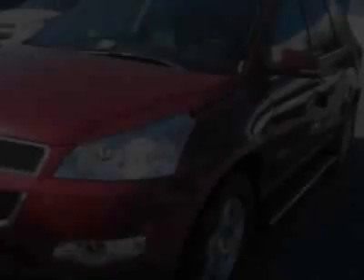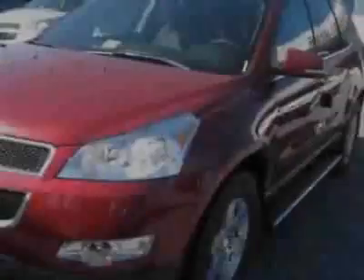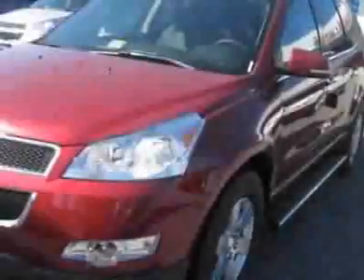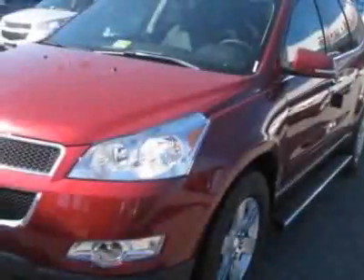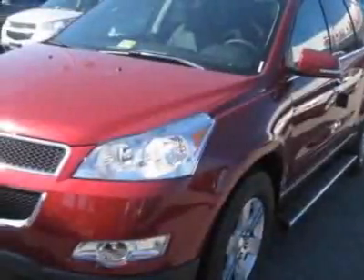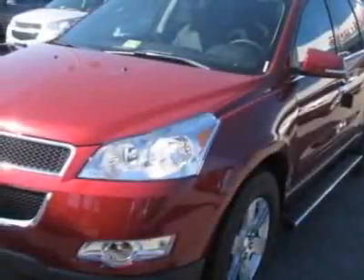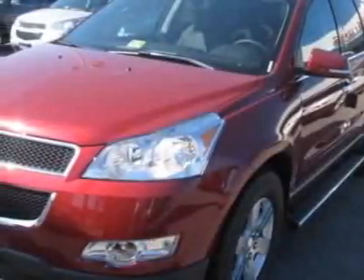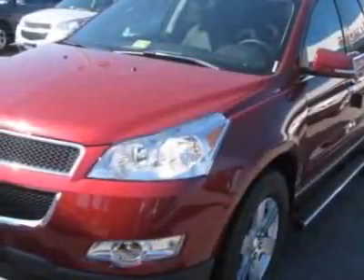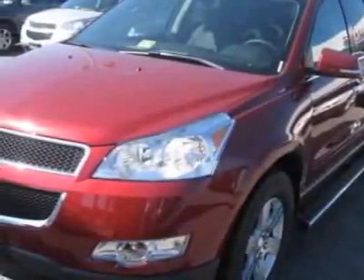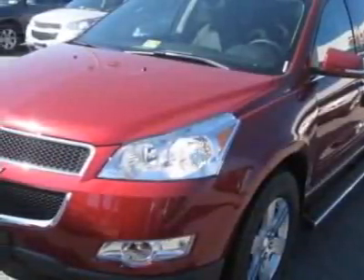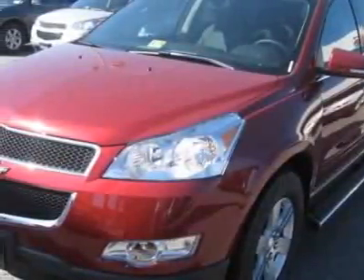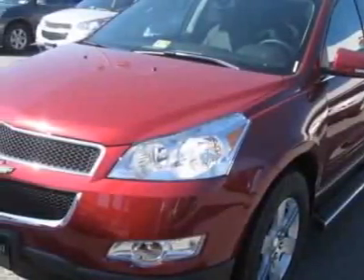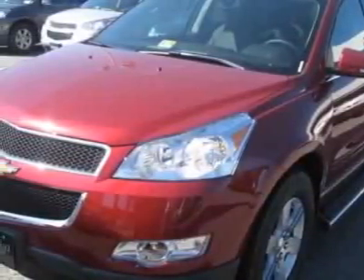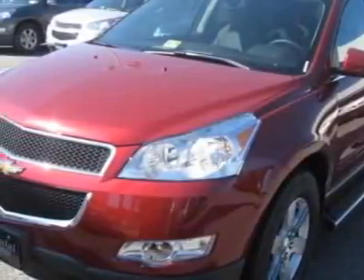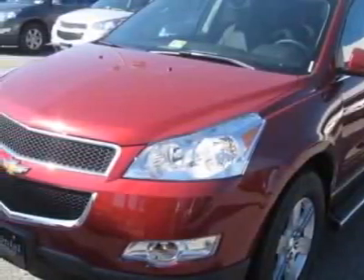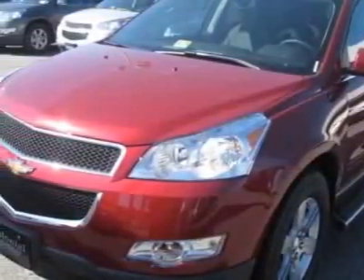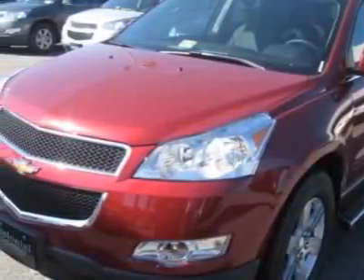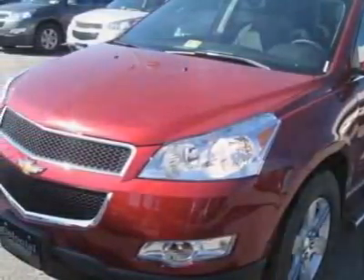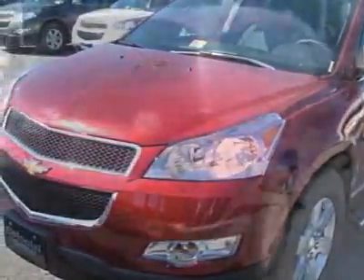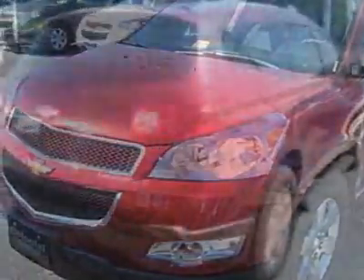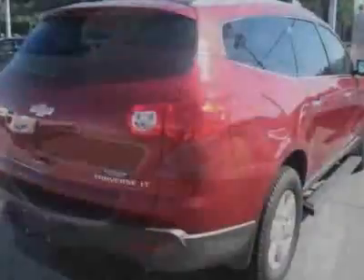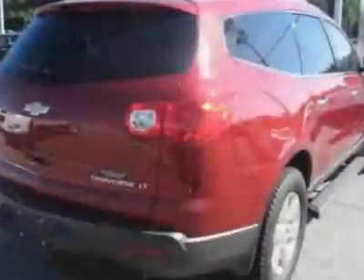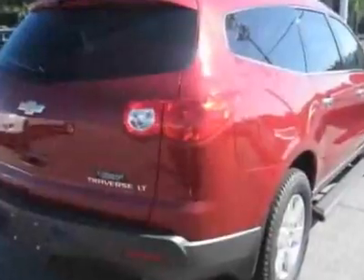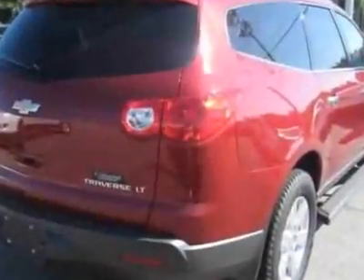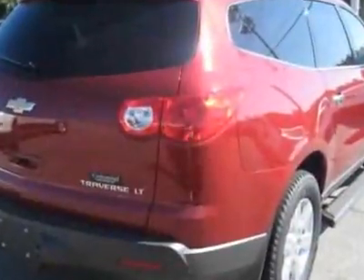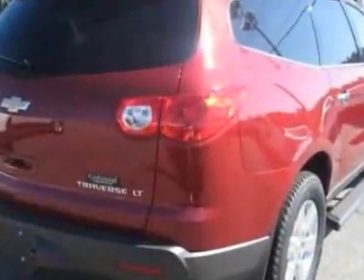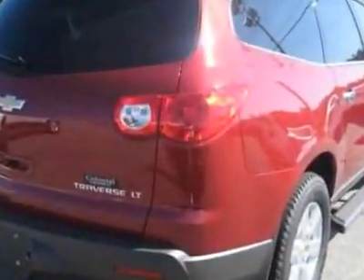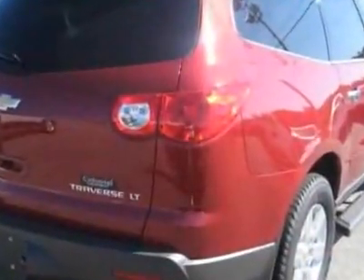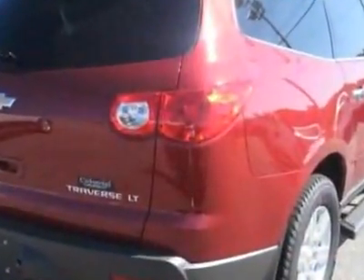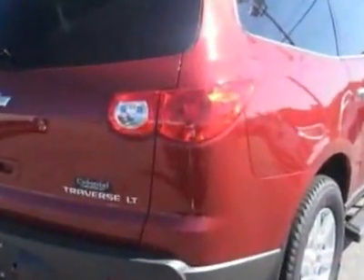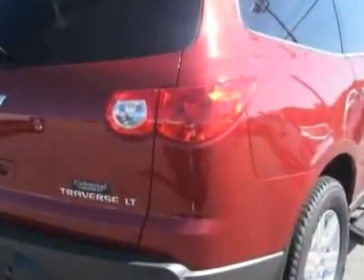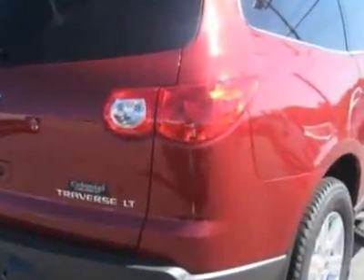Look at this new 2011 Chevrolet Traverse. For your protection, this vehicle has a full factory warranty.